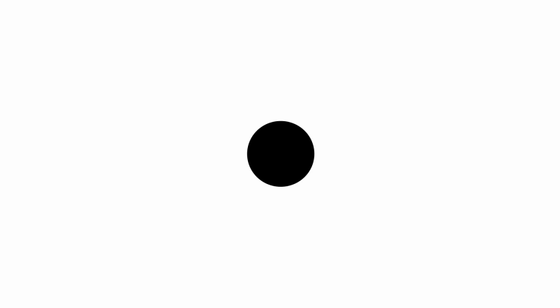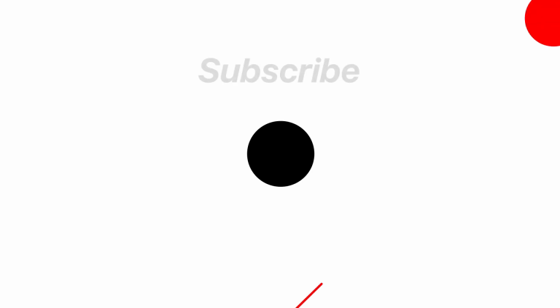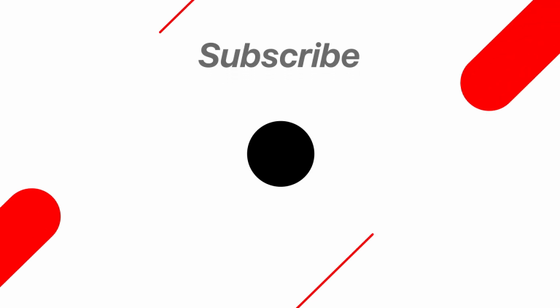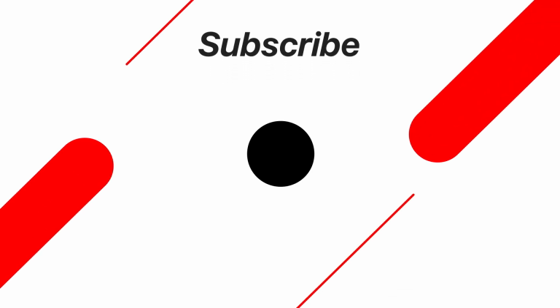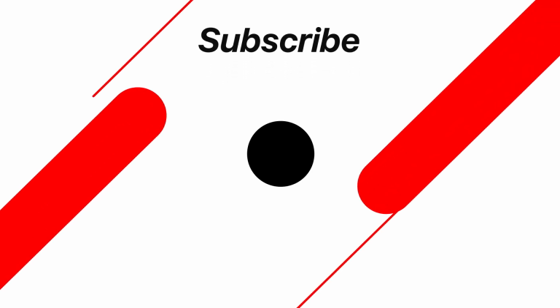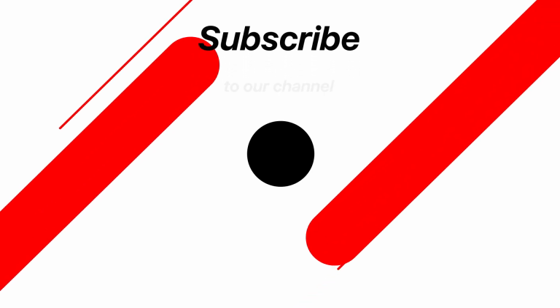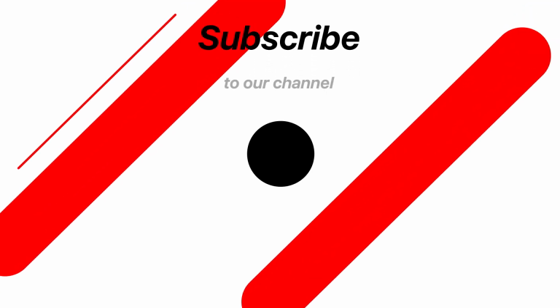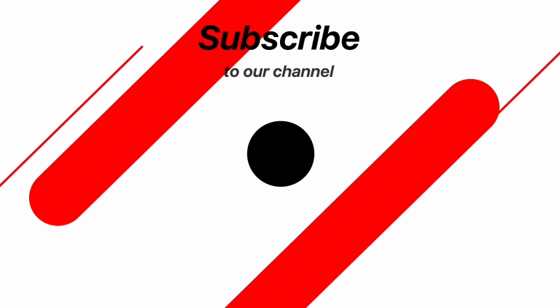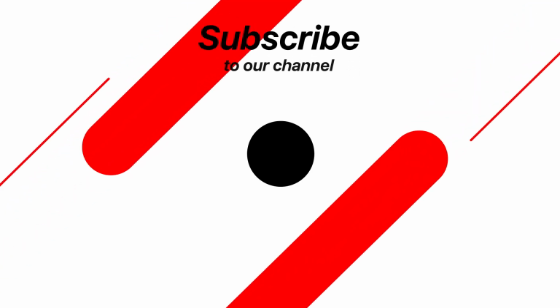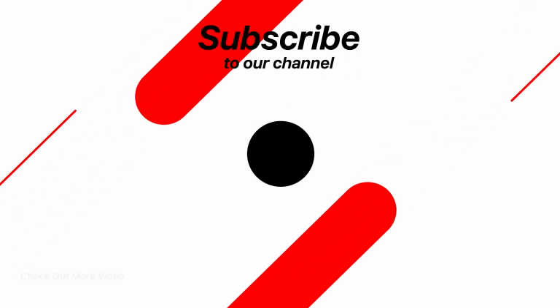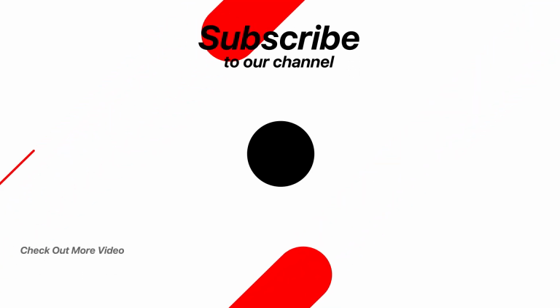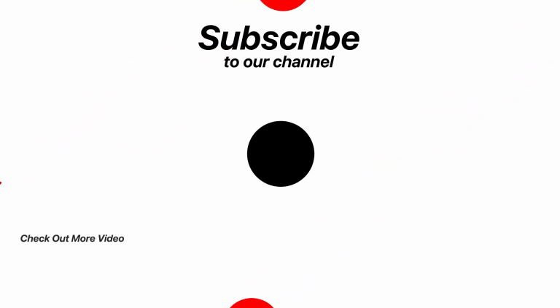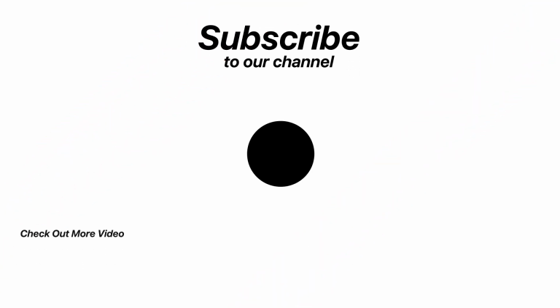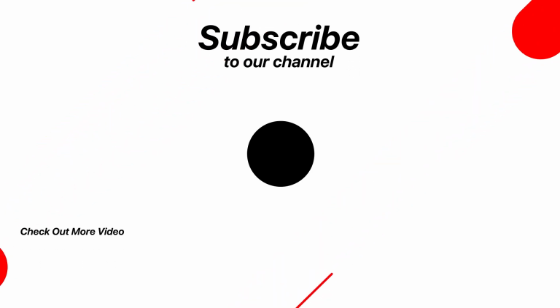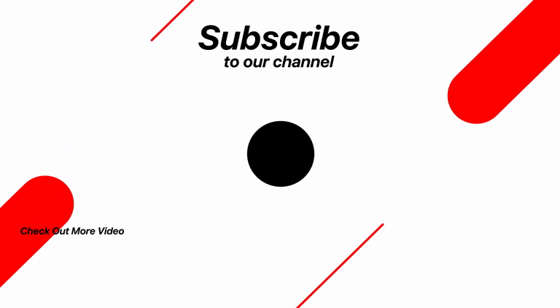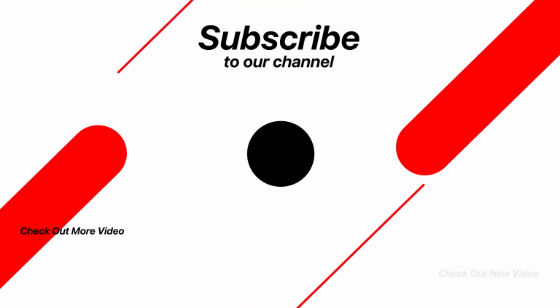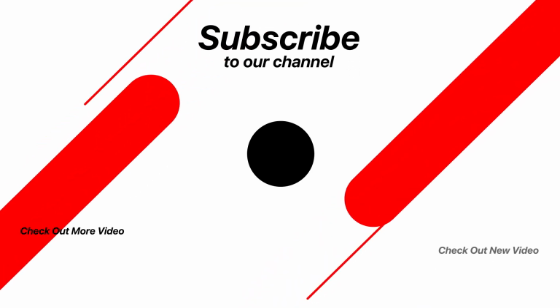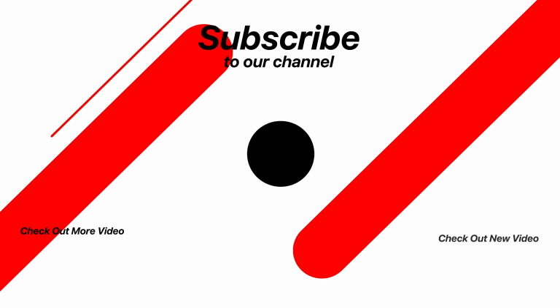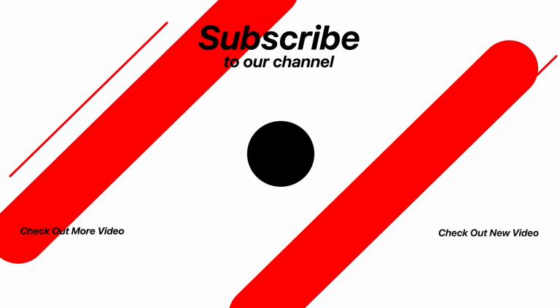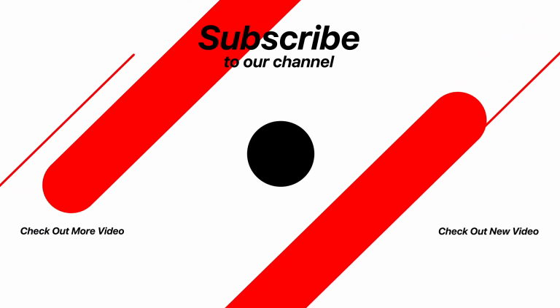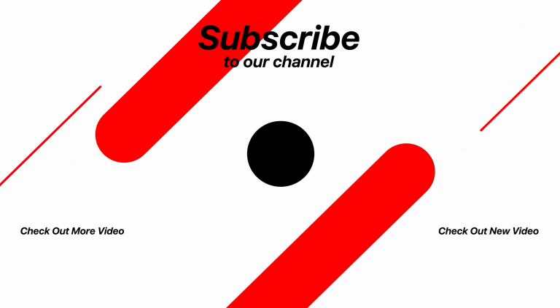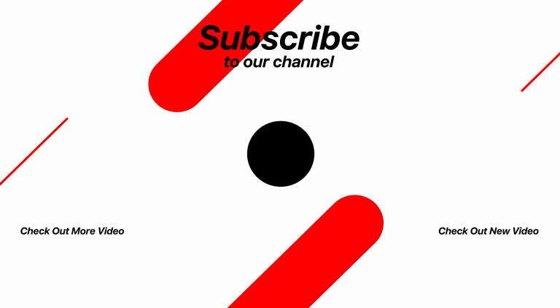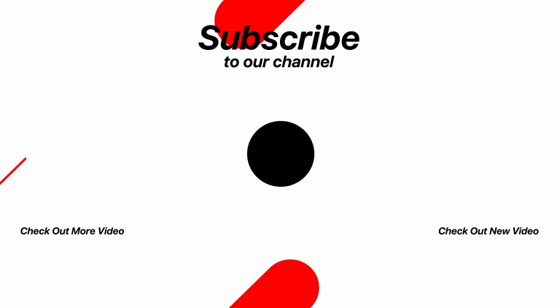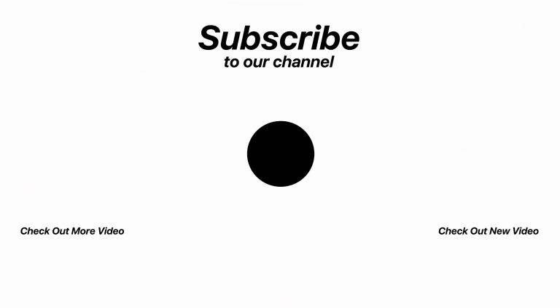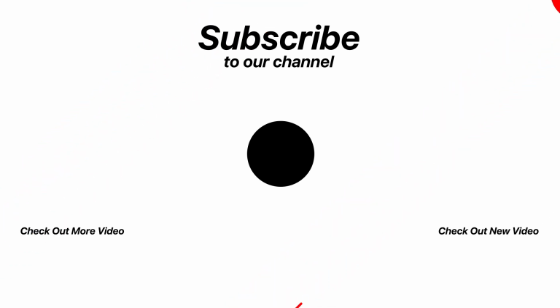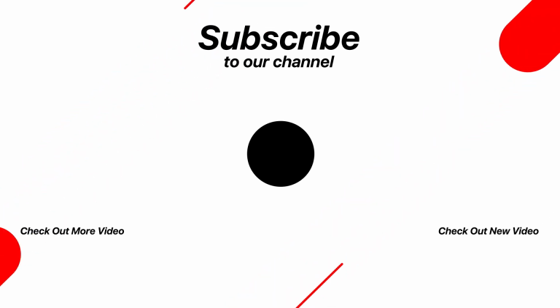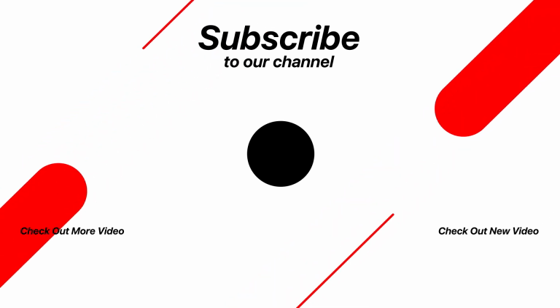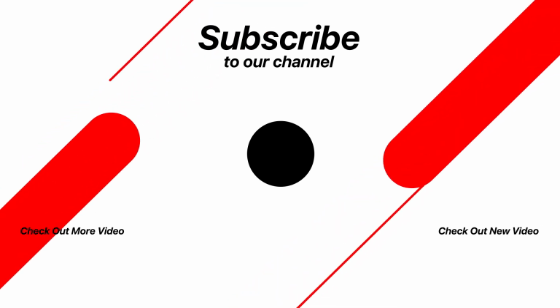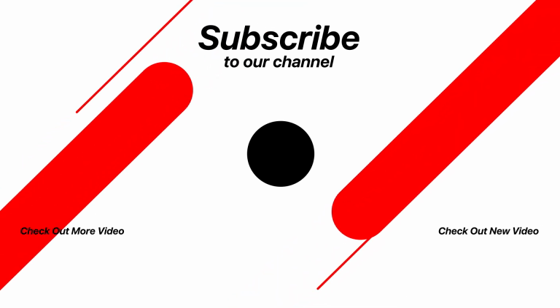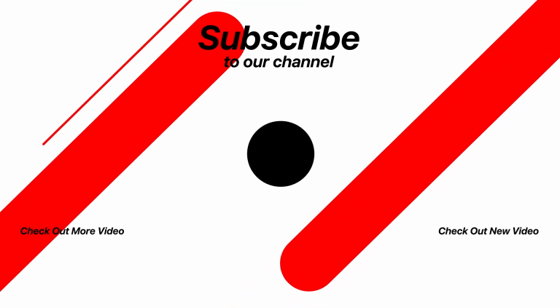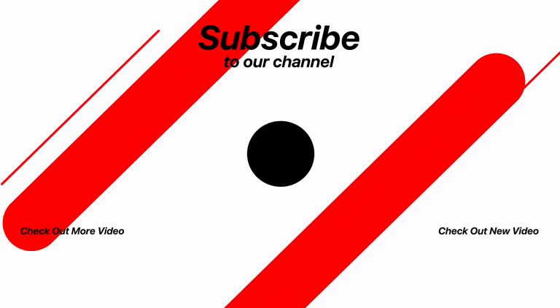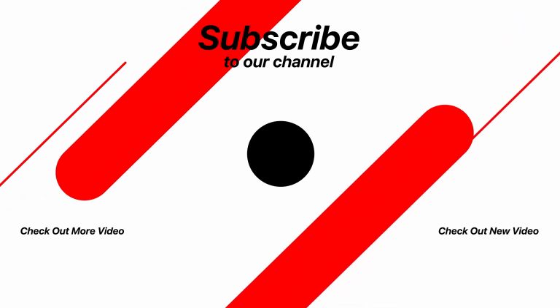Thank you for watching till the end. Do not forget to like and share the video.